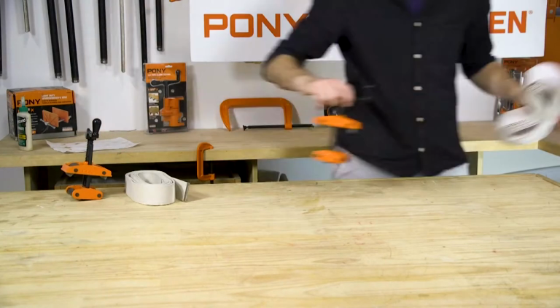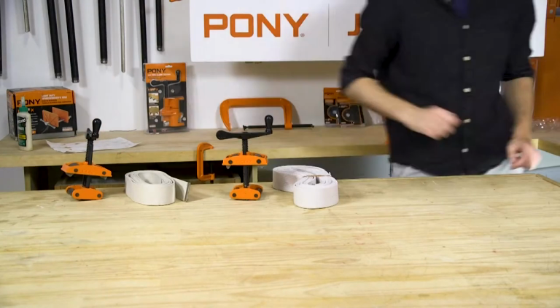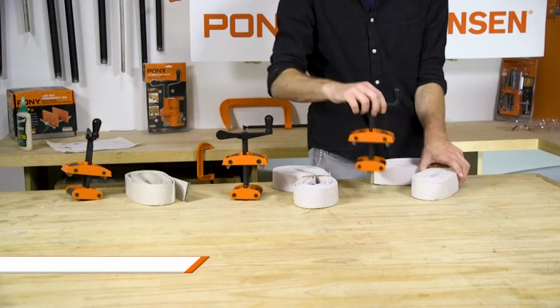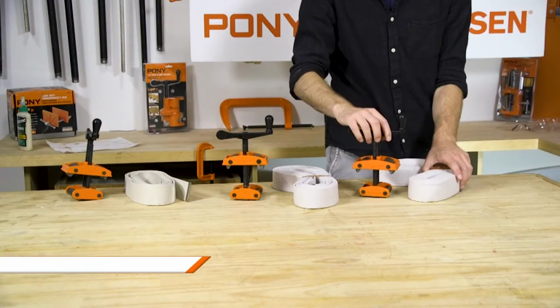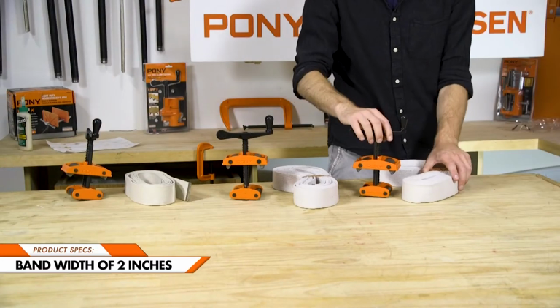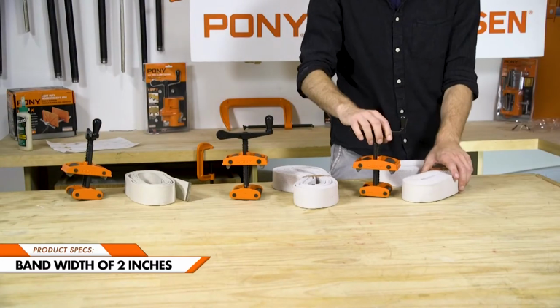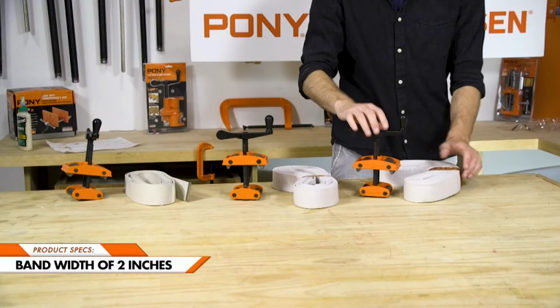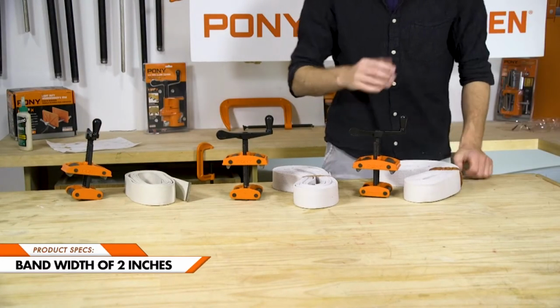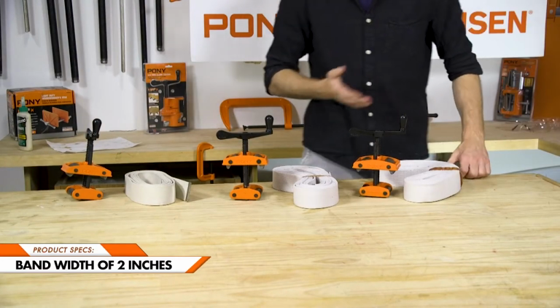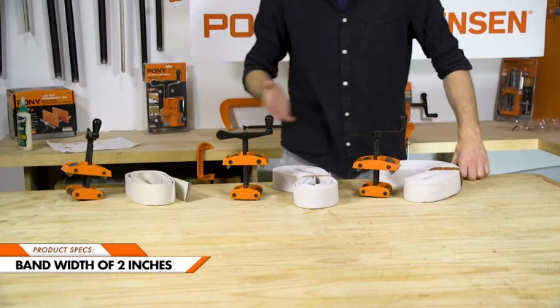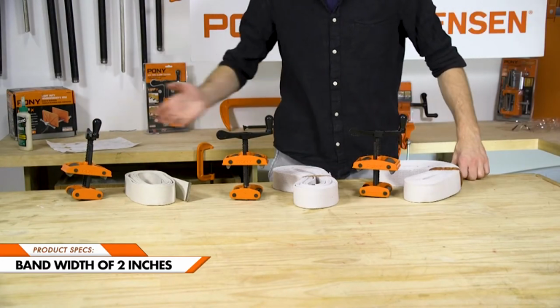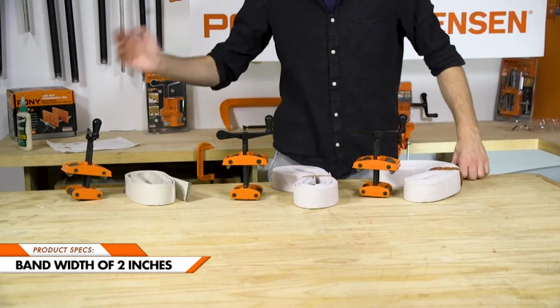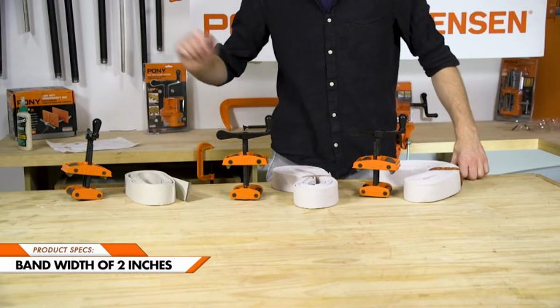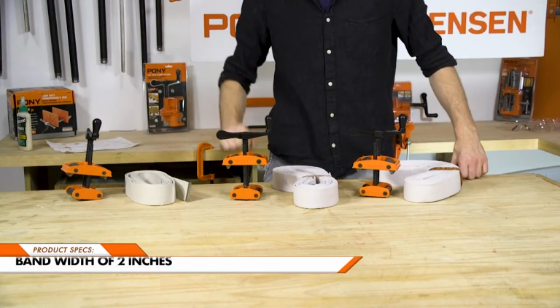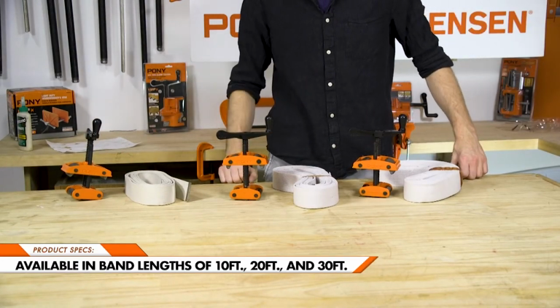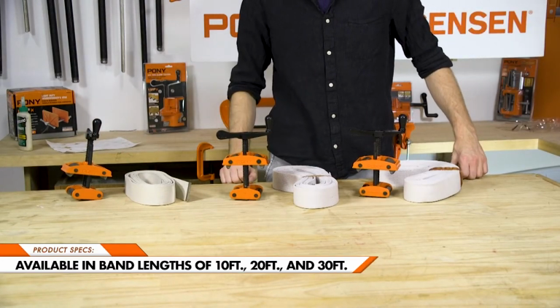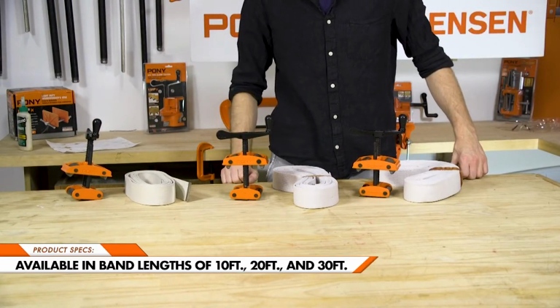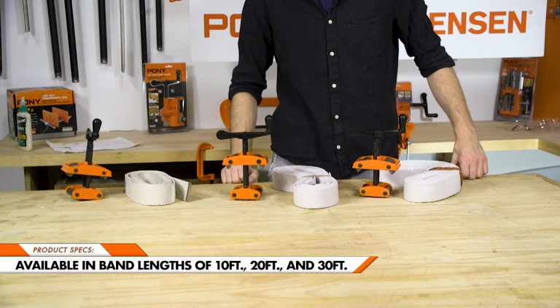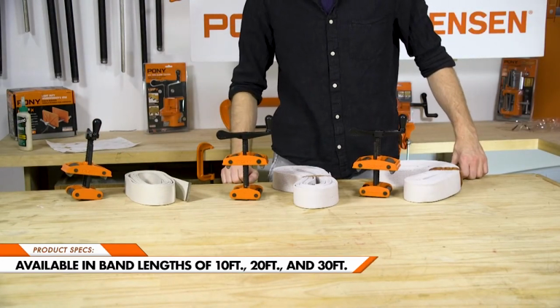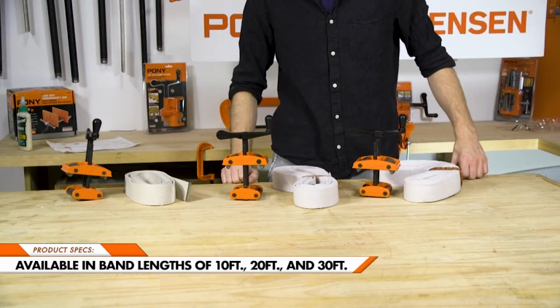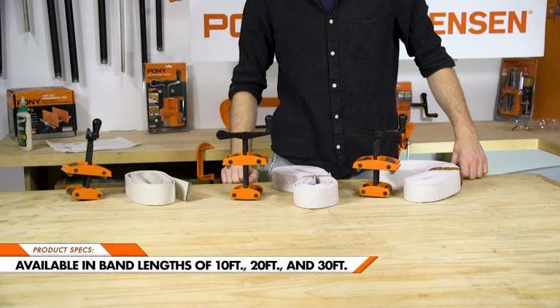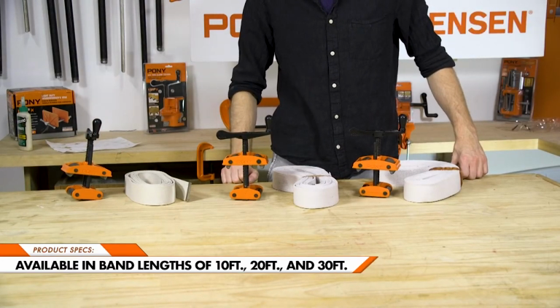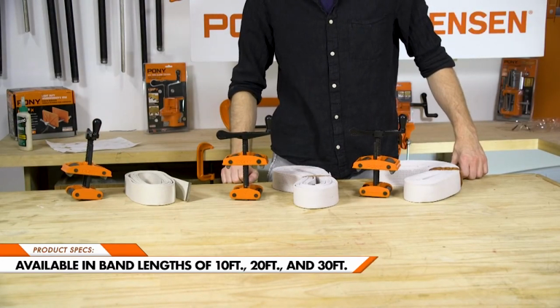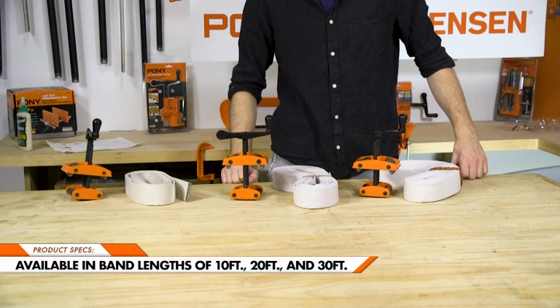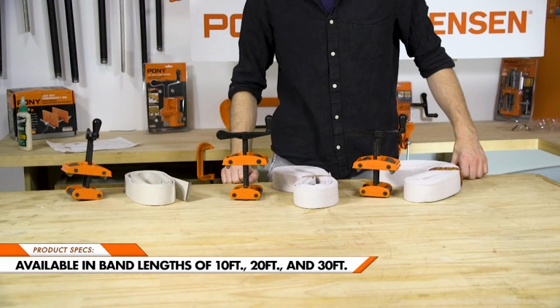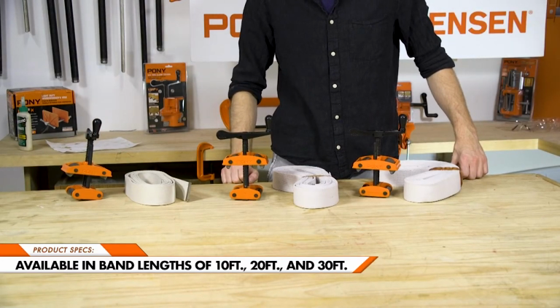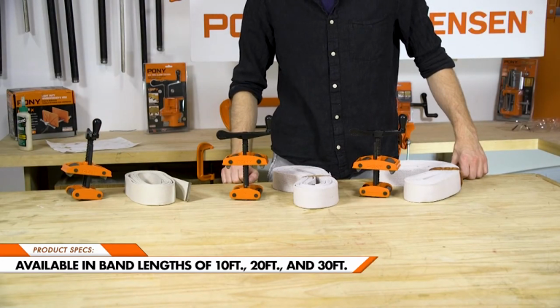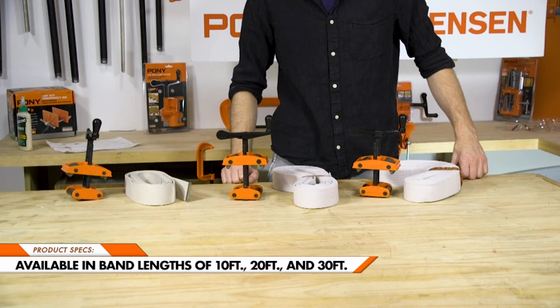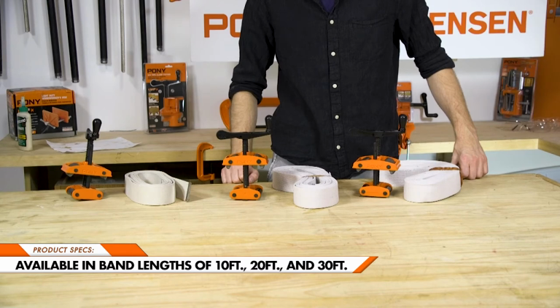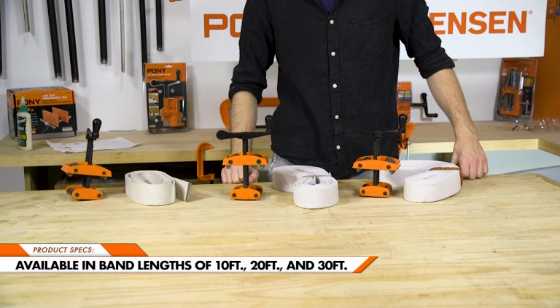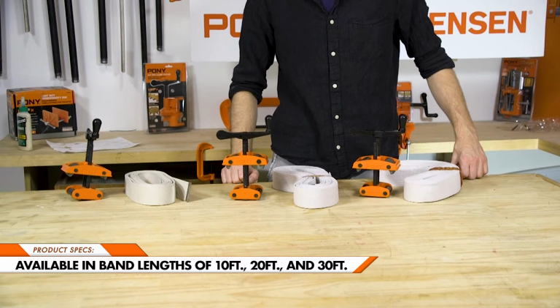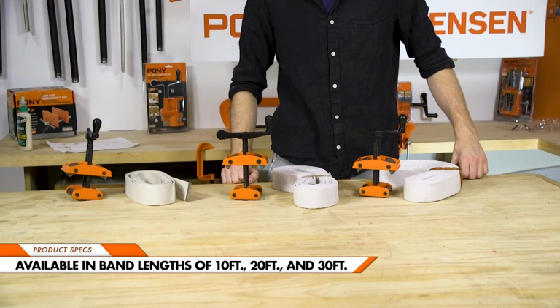With a band width of 2 inches, this clamp is available in lengths of 10 foot, 20 foot, and 30 foot.